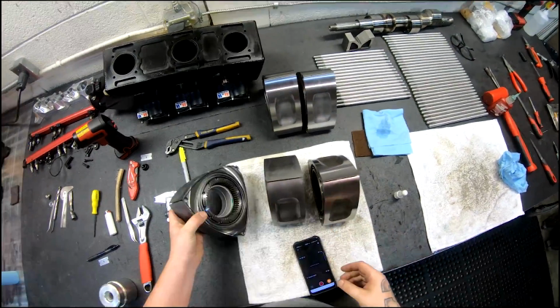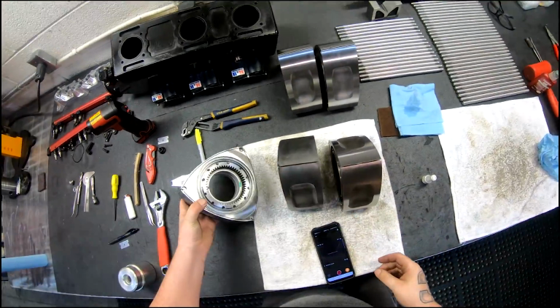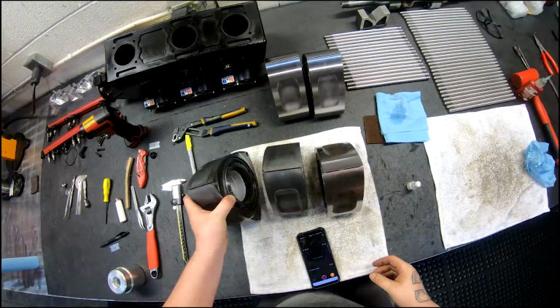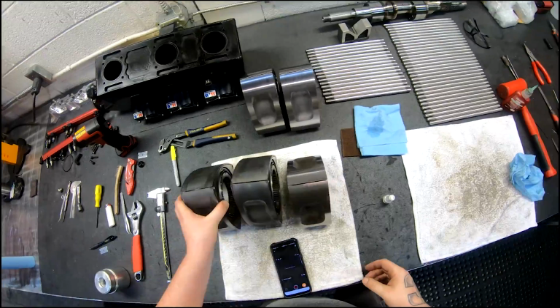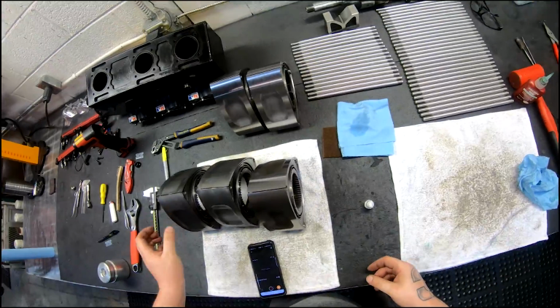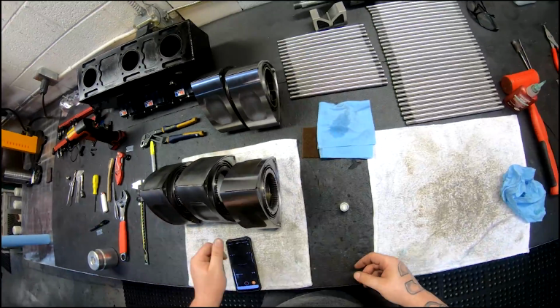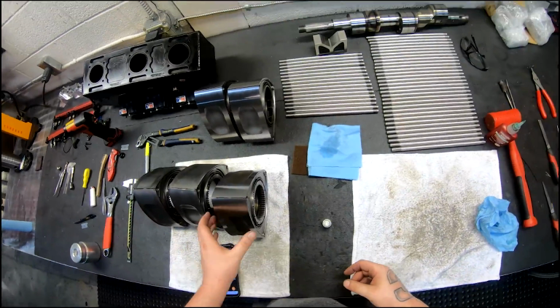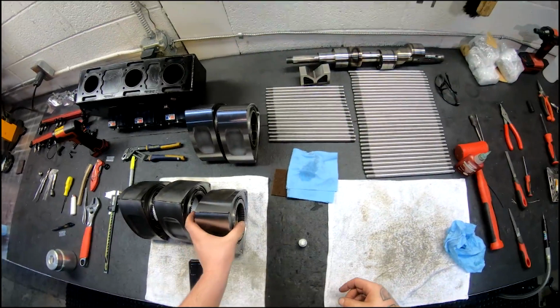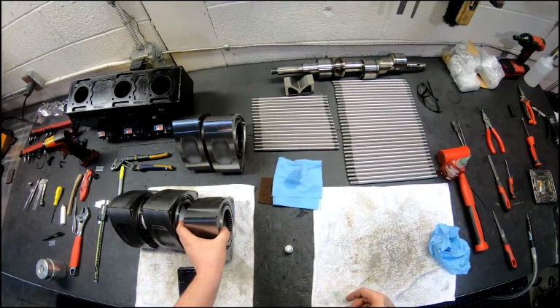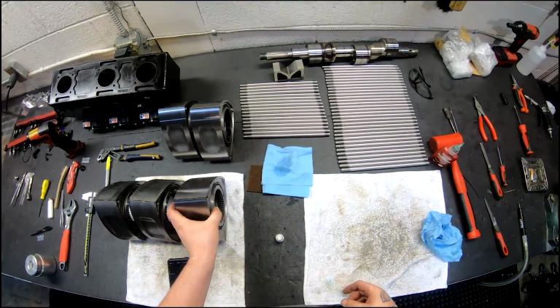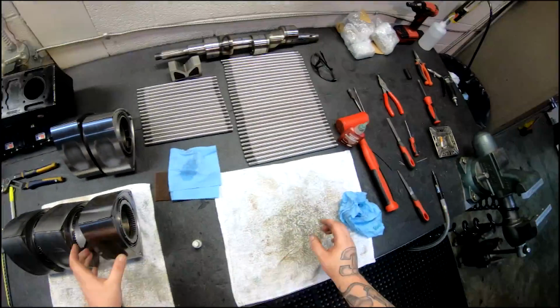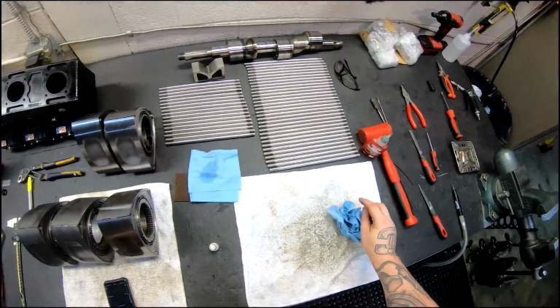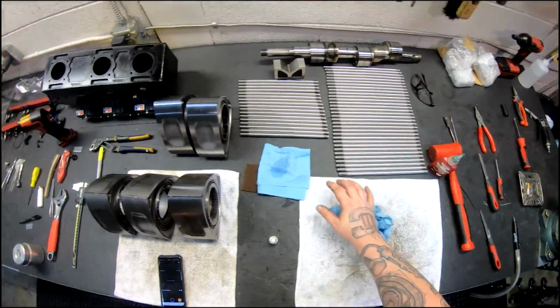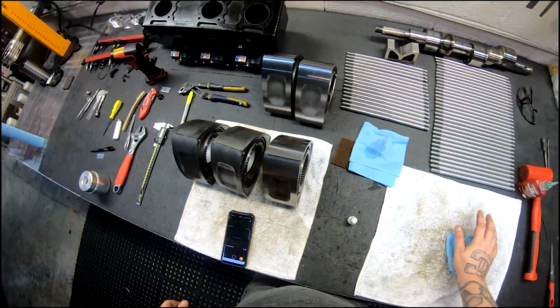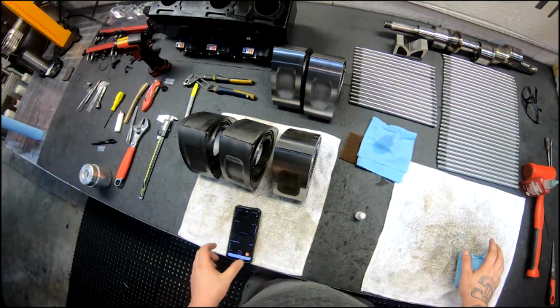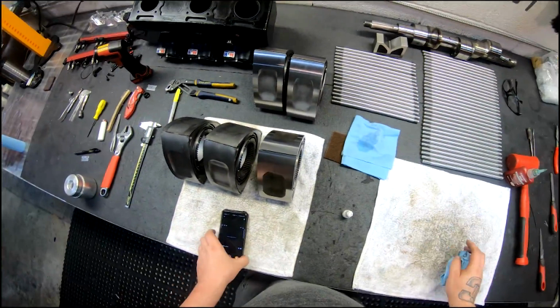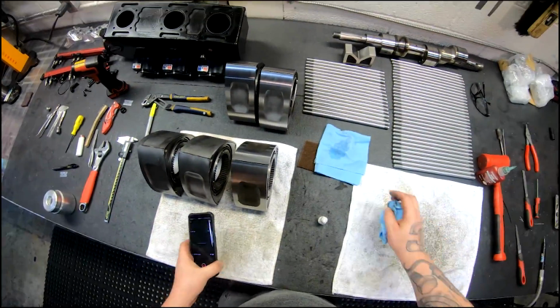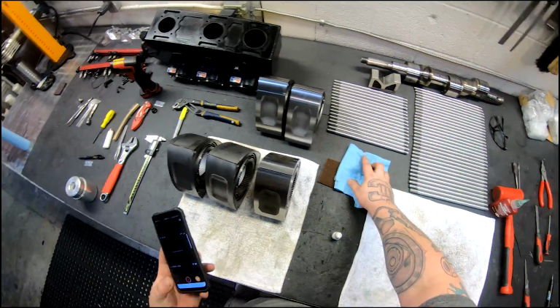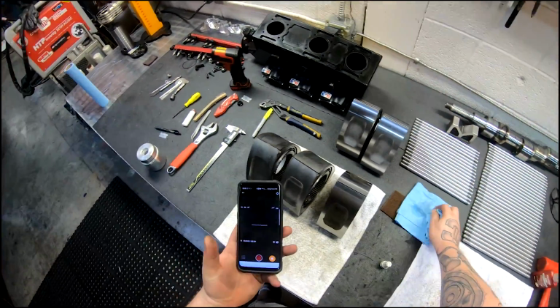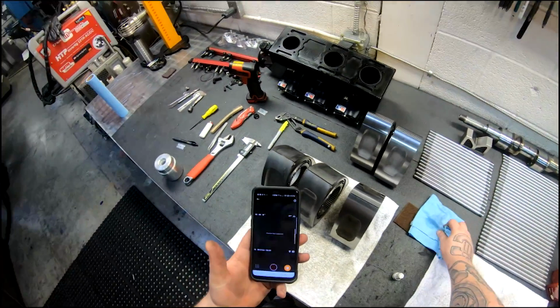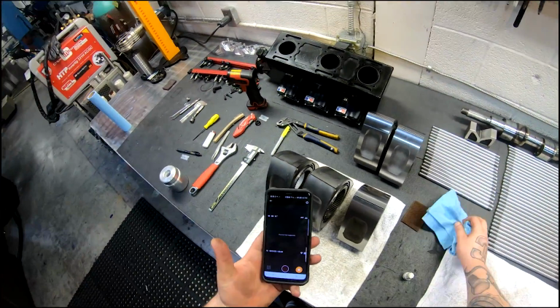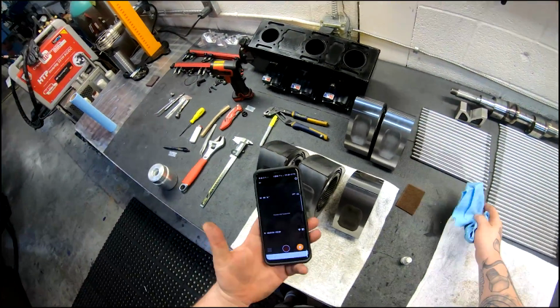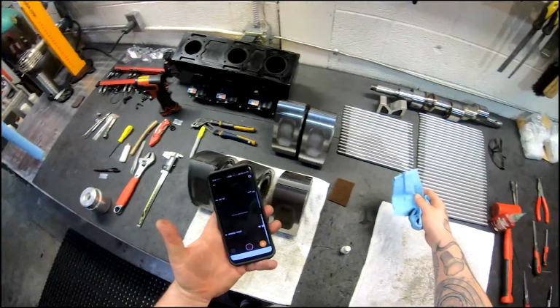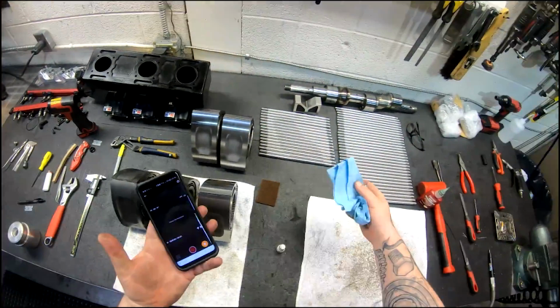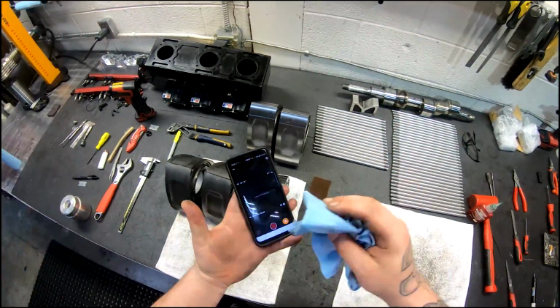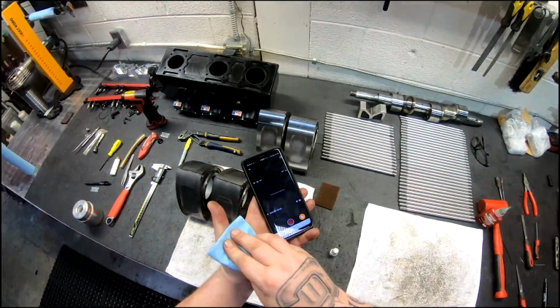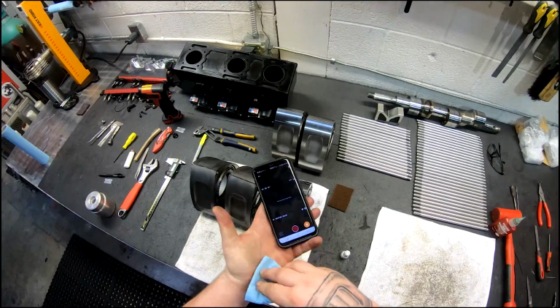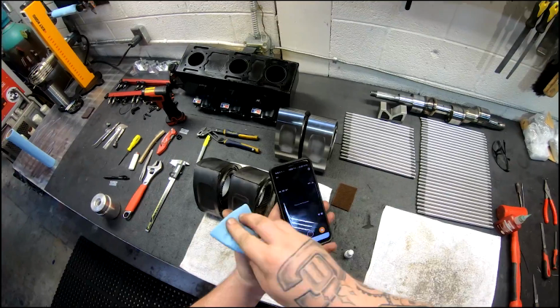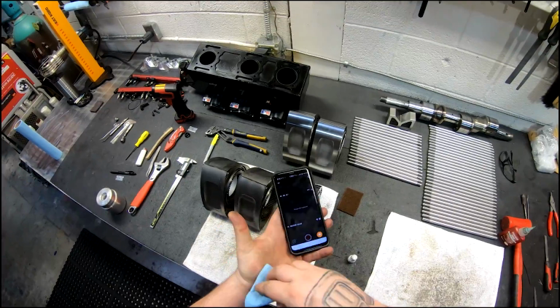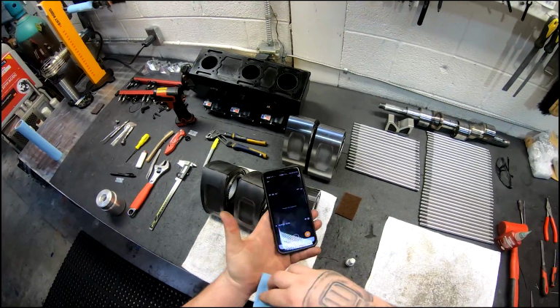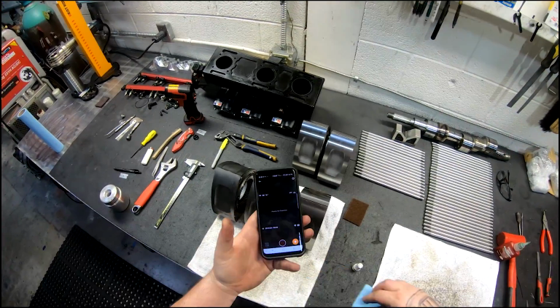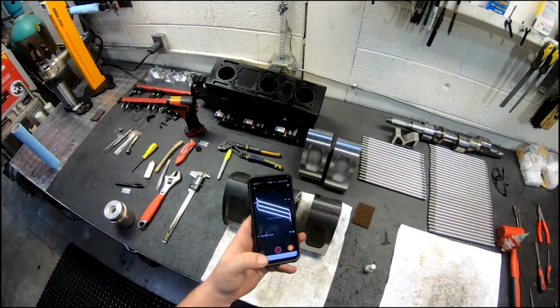Two bearings installed. It's too hot up here, so I'm going to switch places.